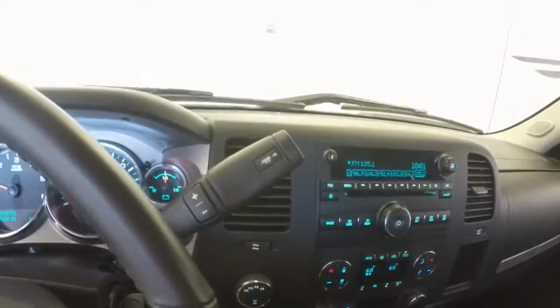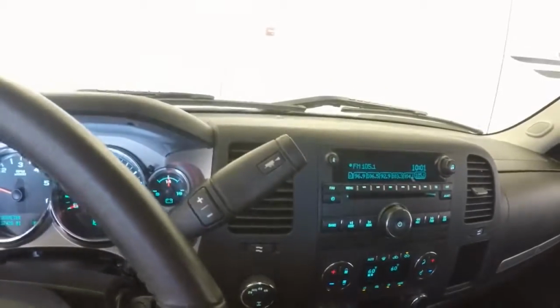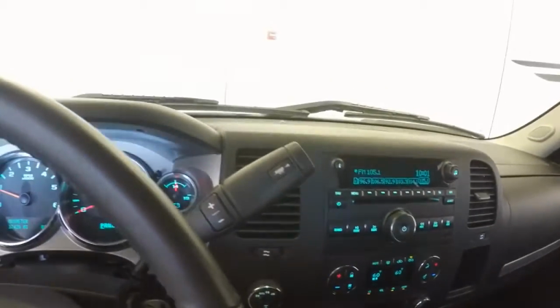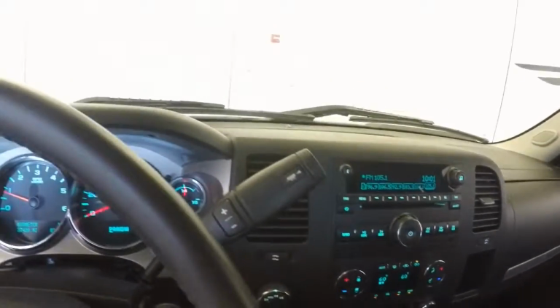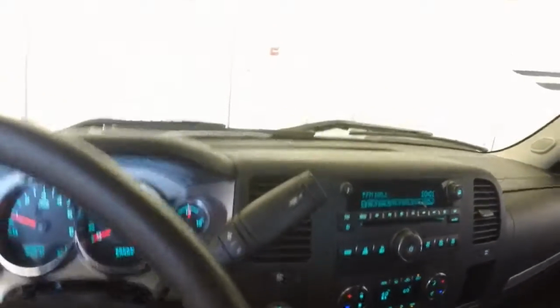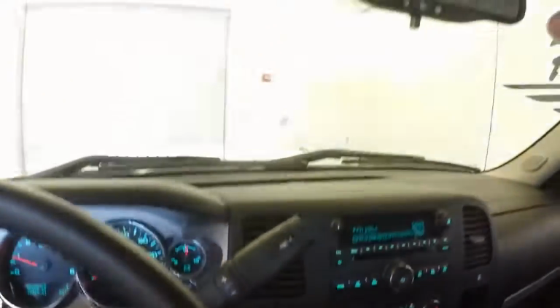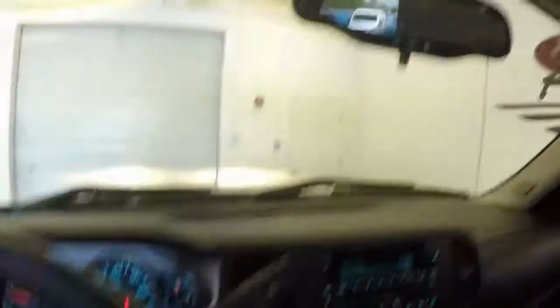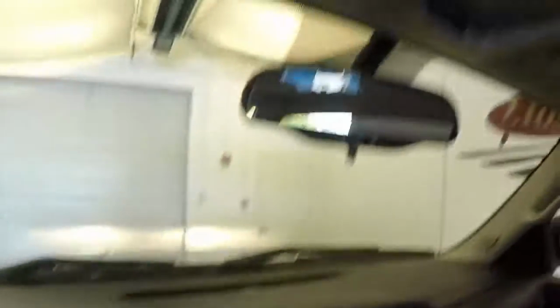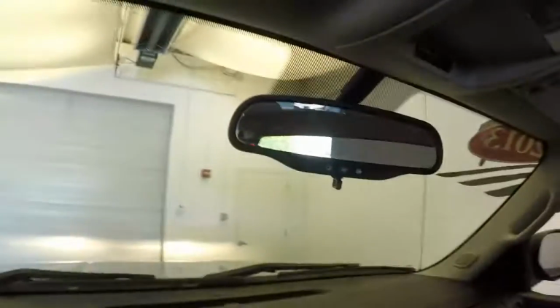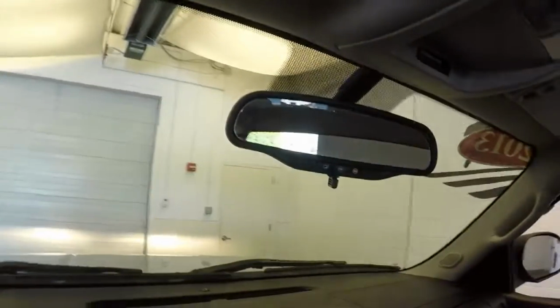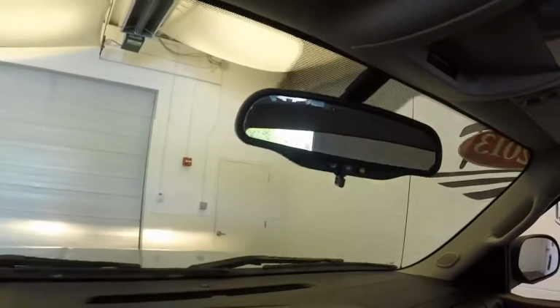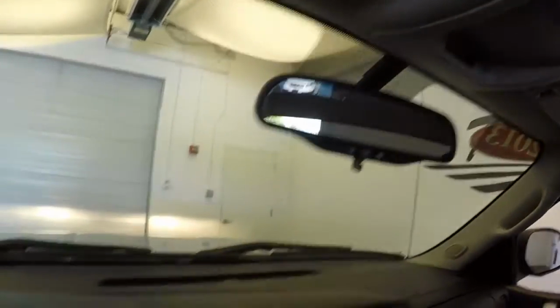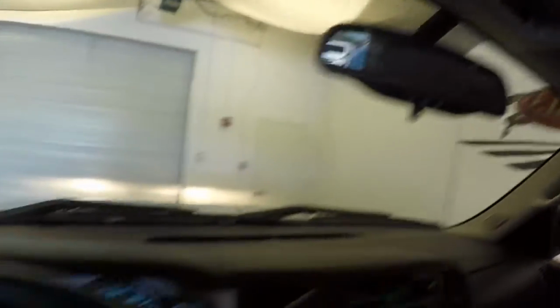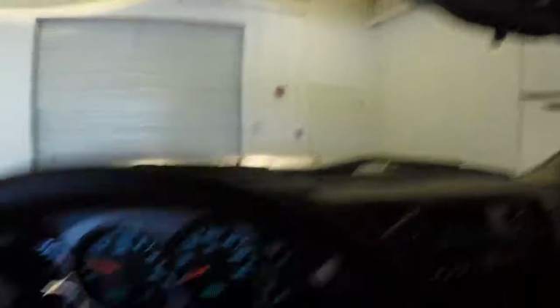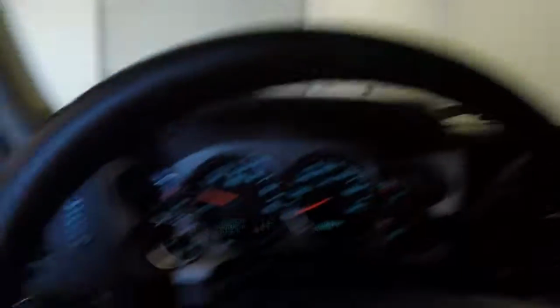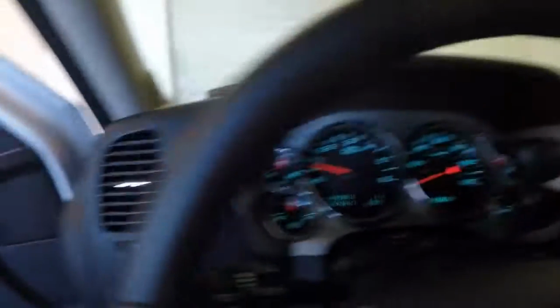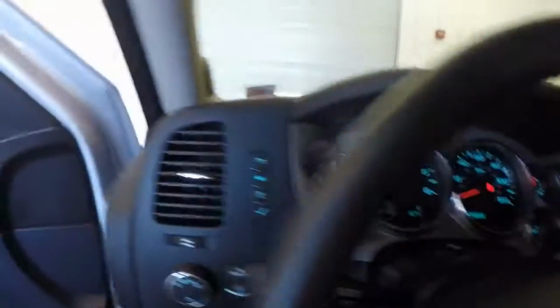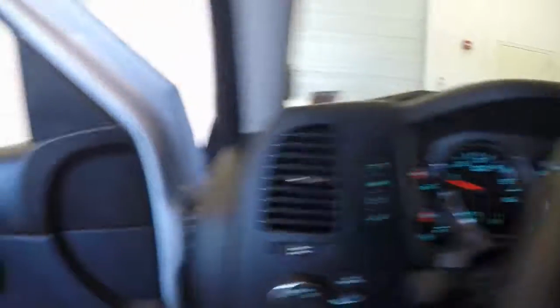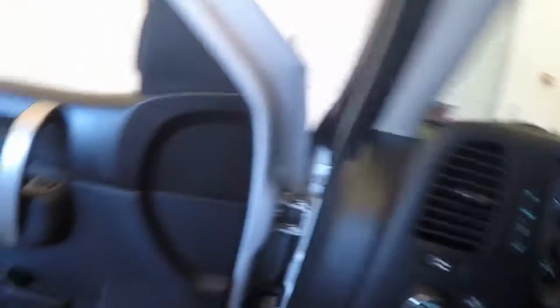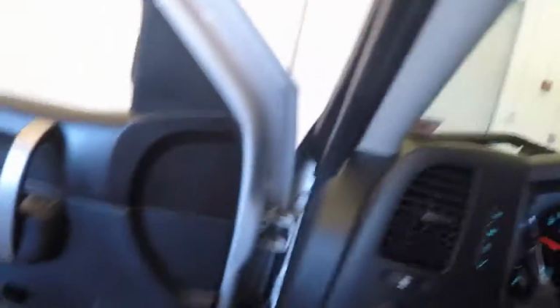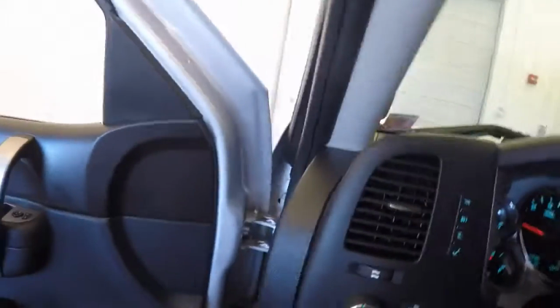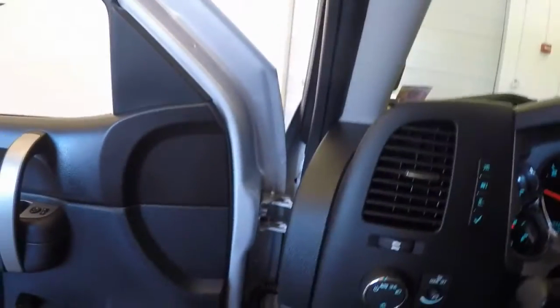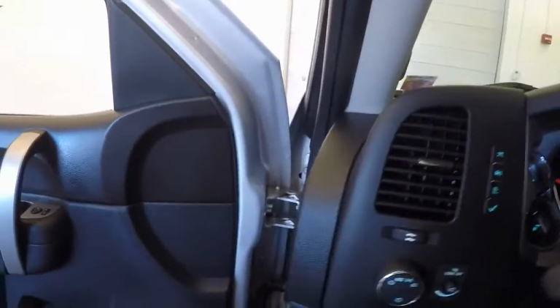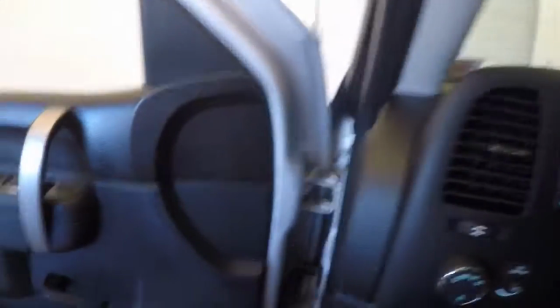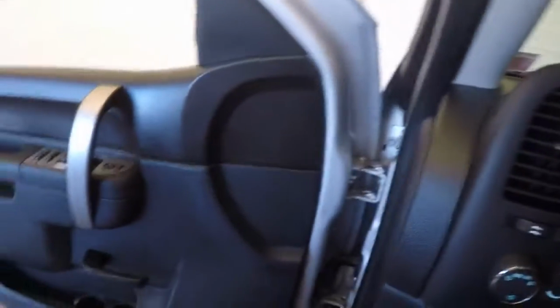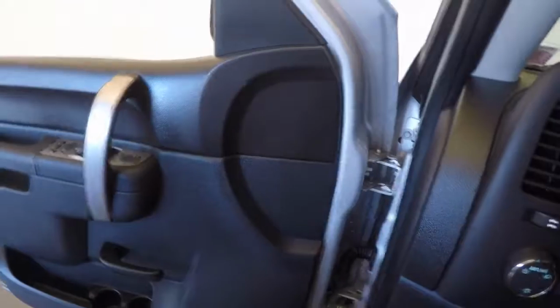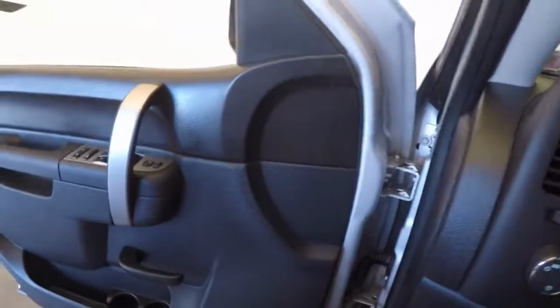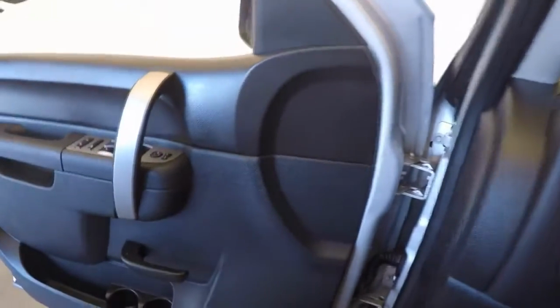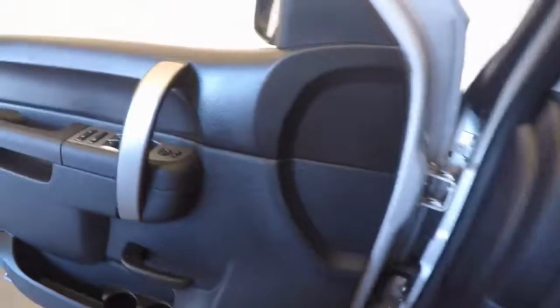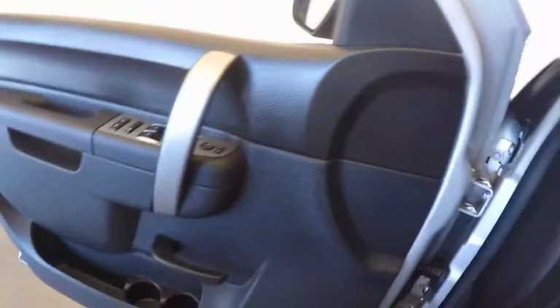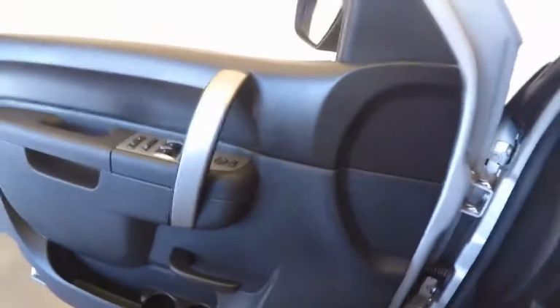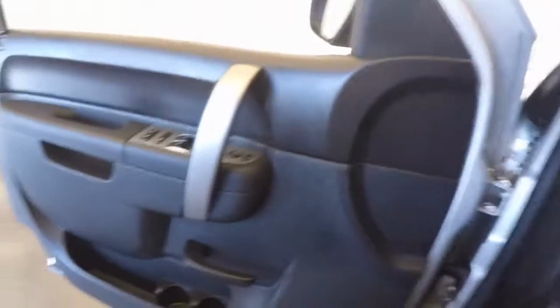Dual climate. It's got about 37,500 miles.